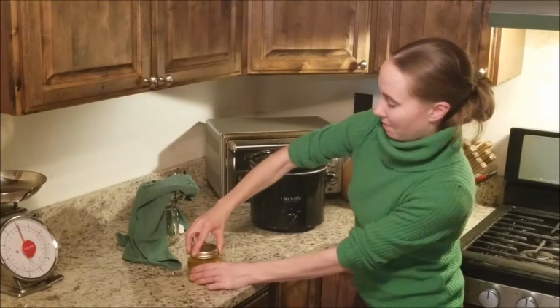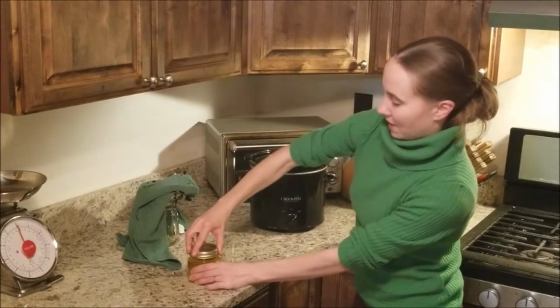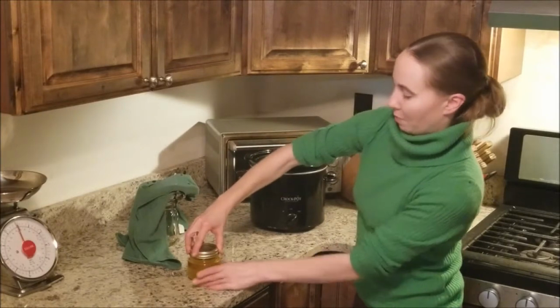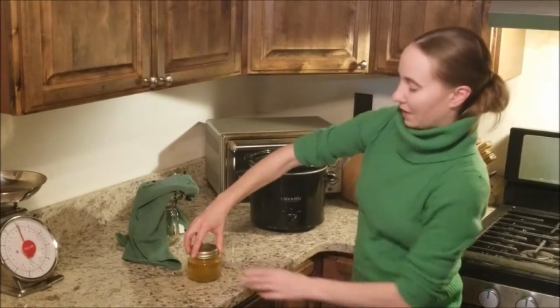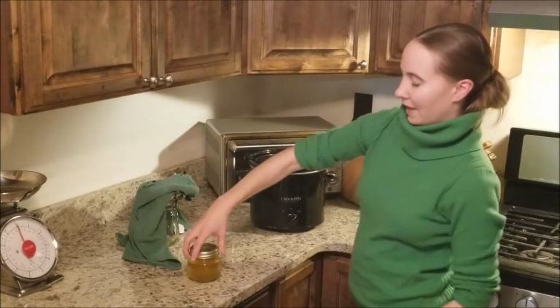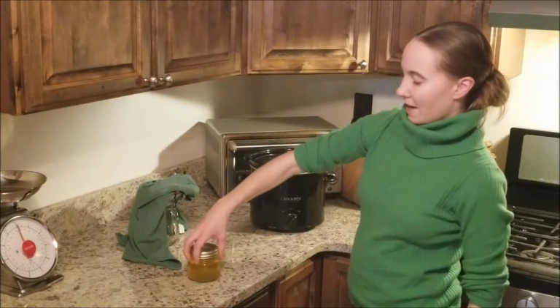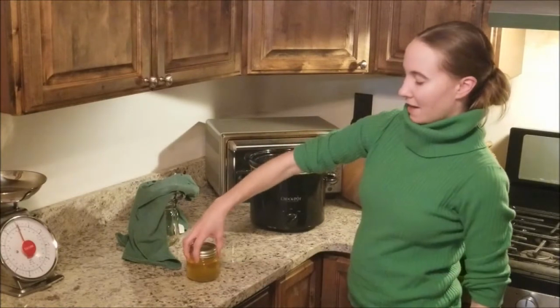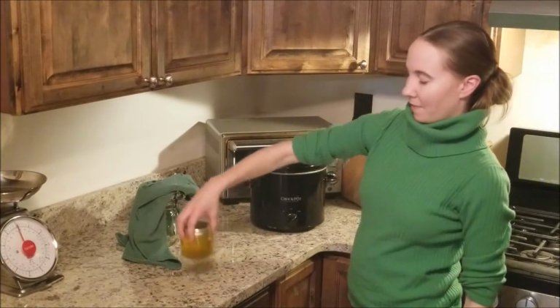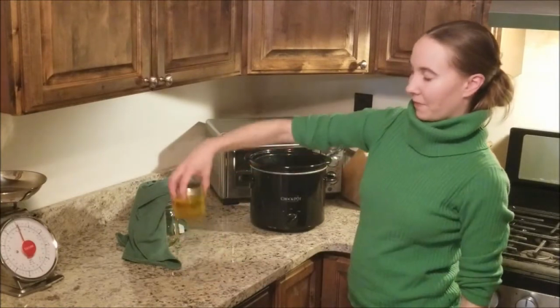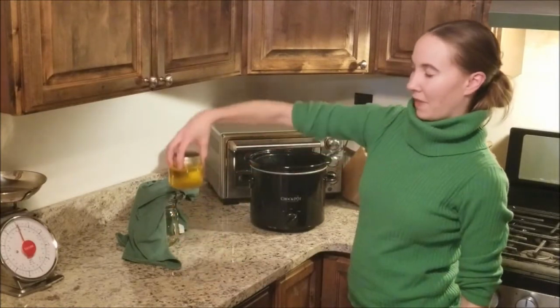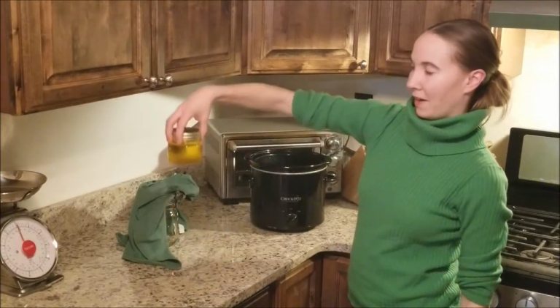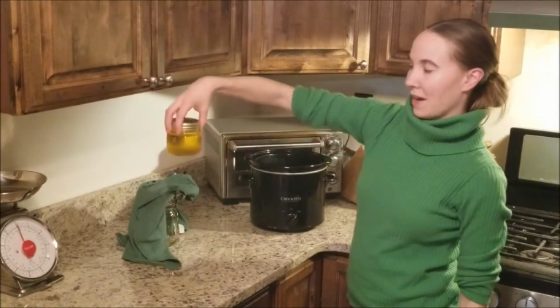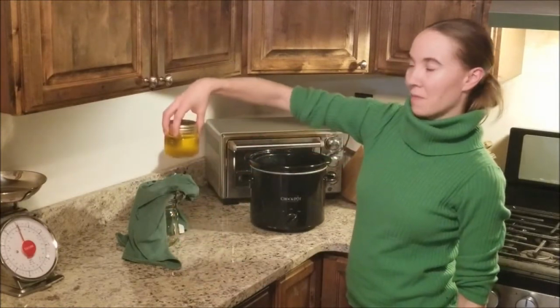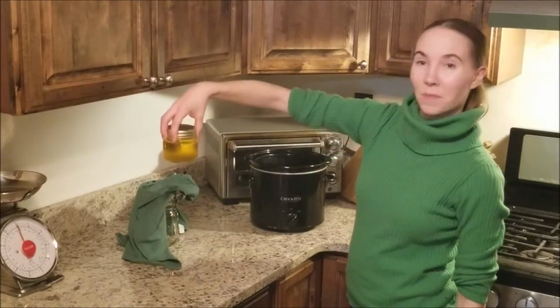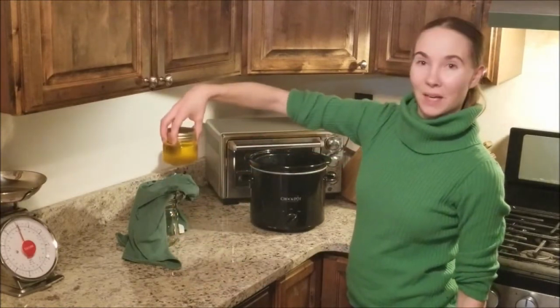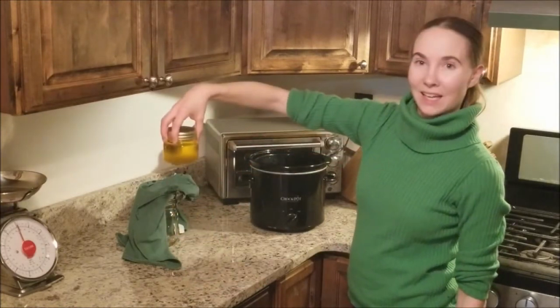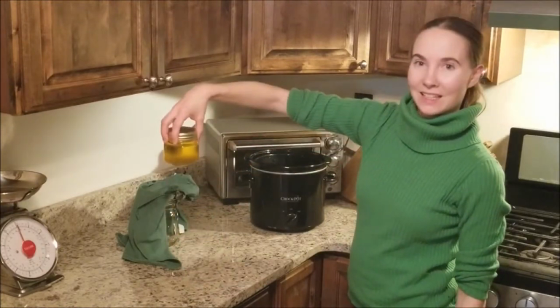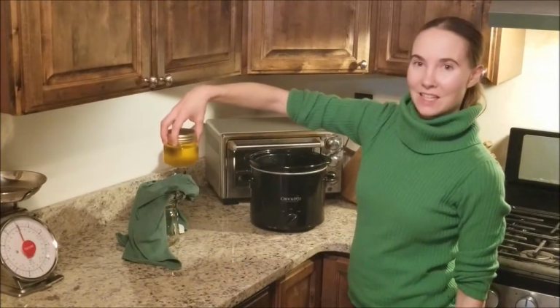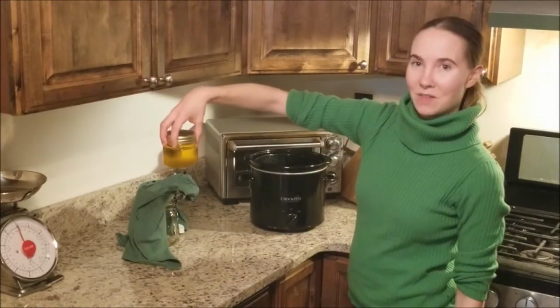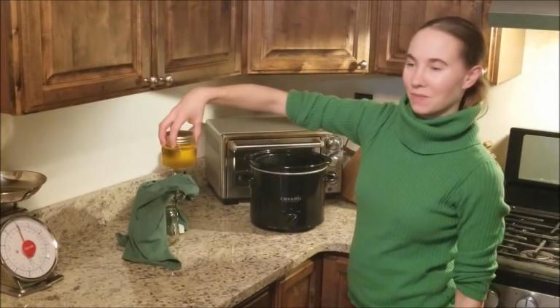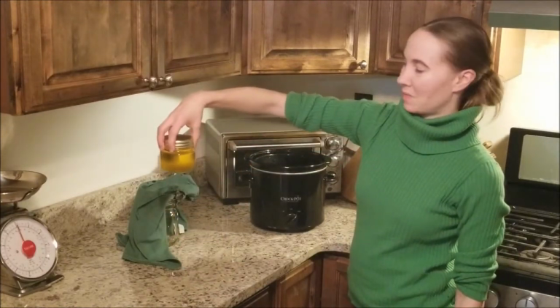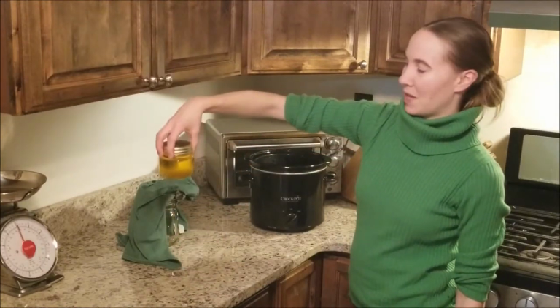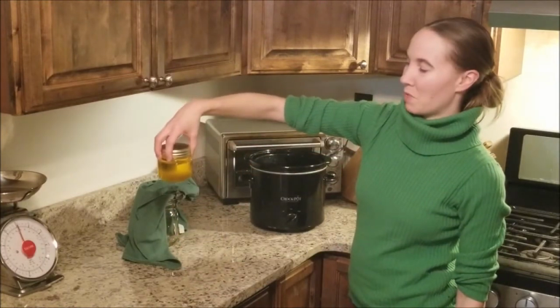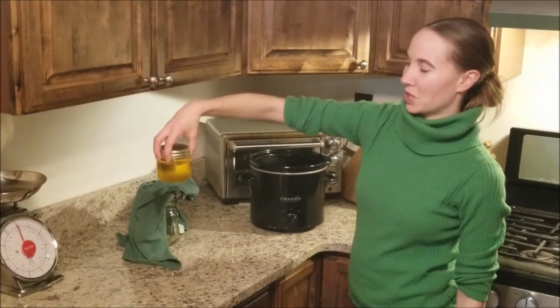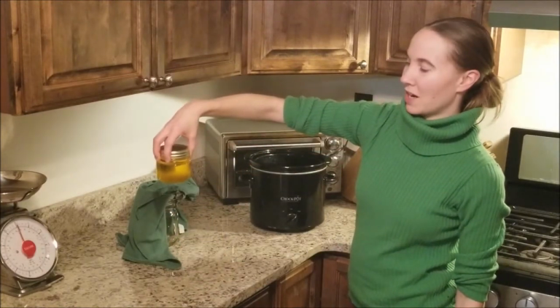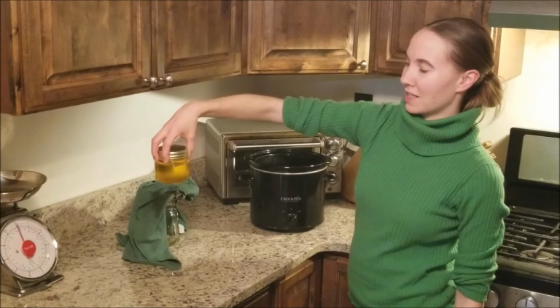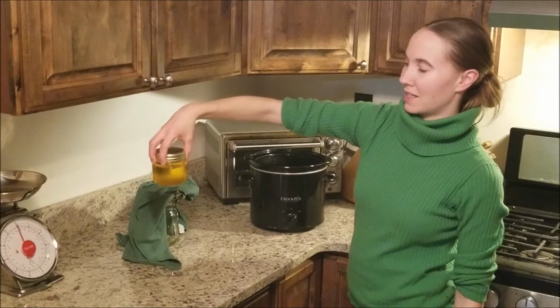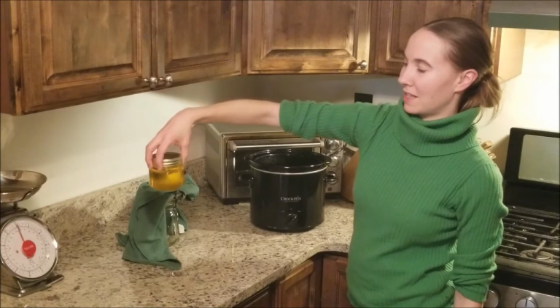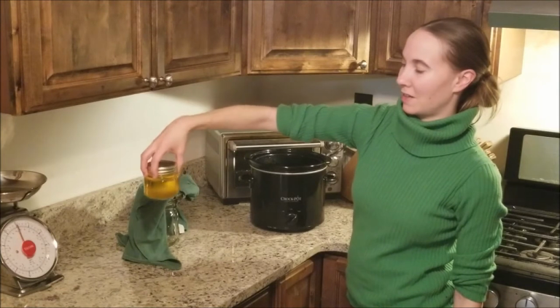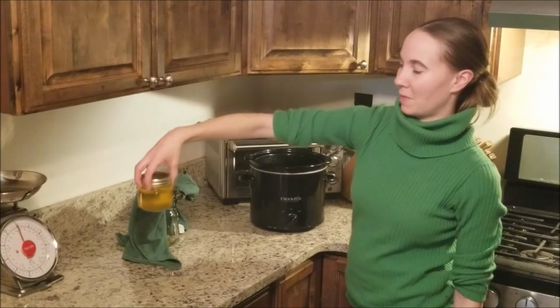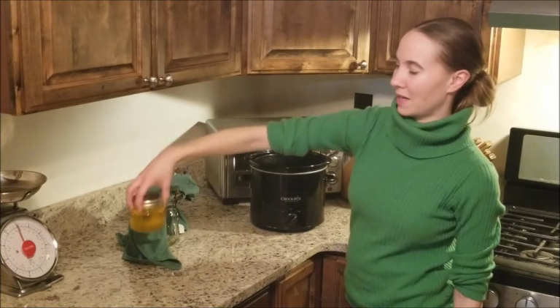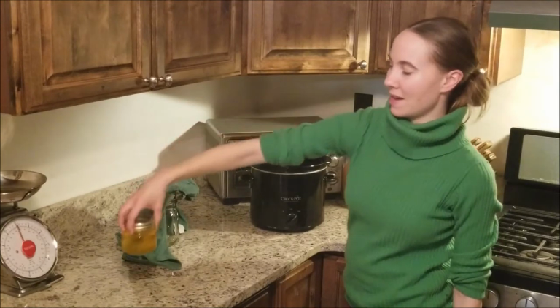Just going to put the lid on — and there you go. We're going to continue with more jars until we're done.